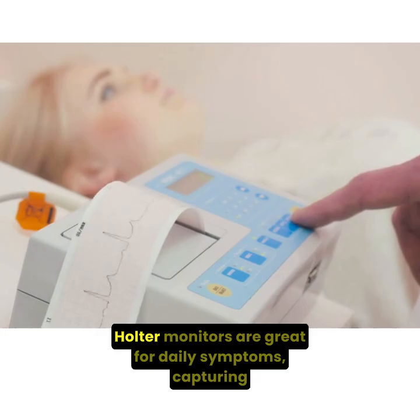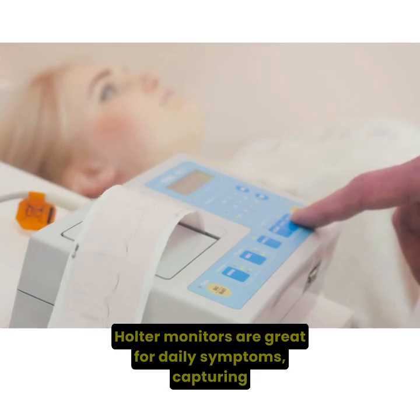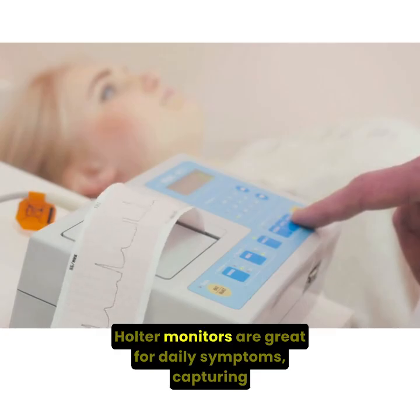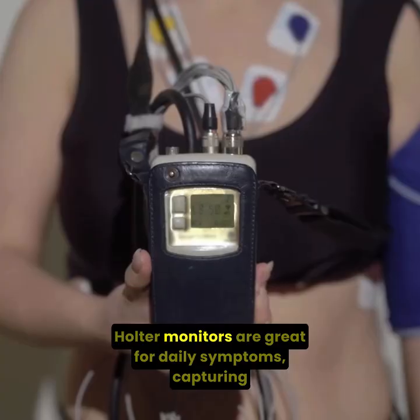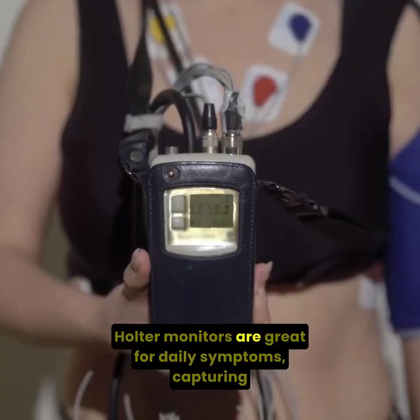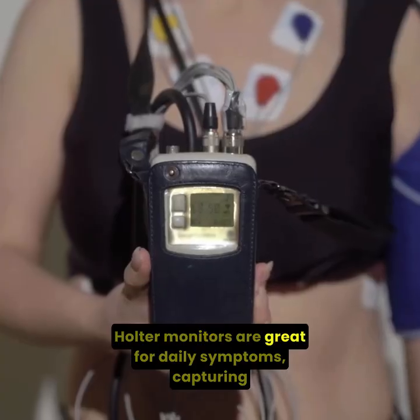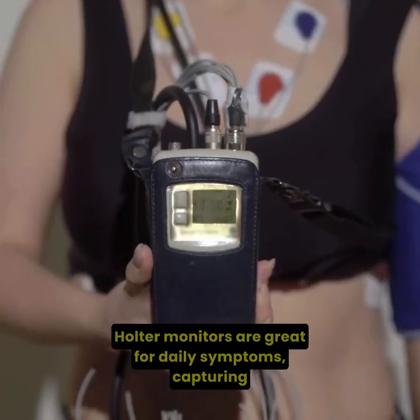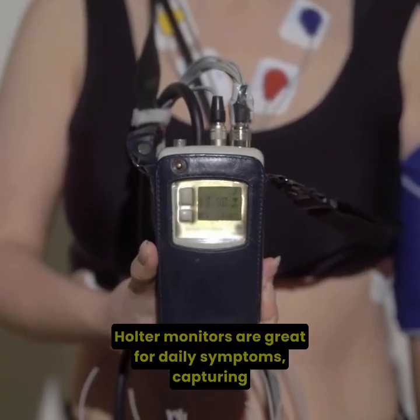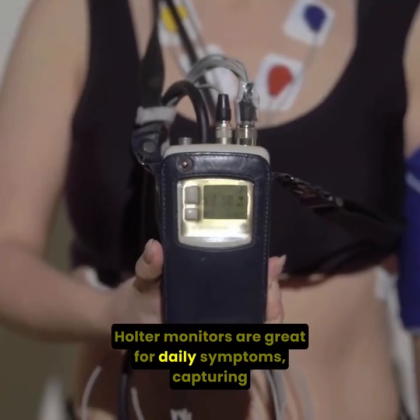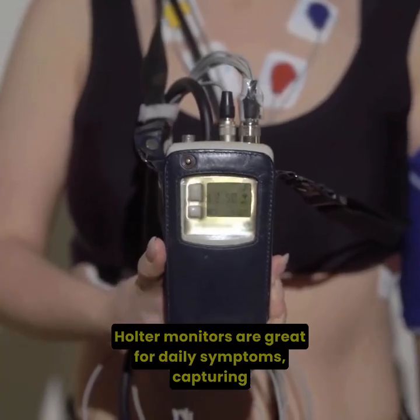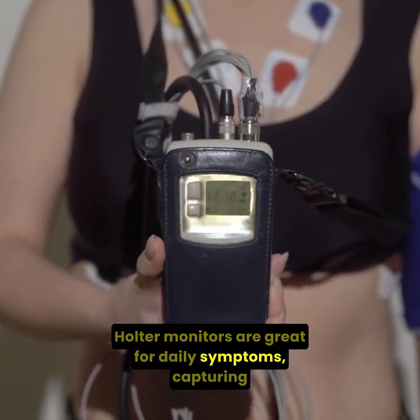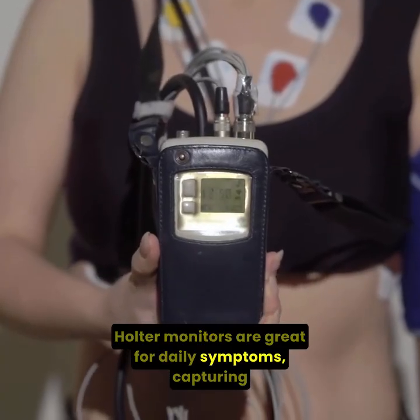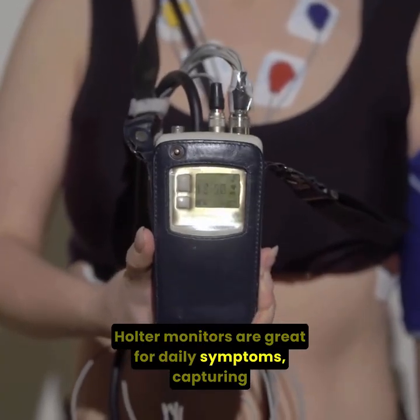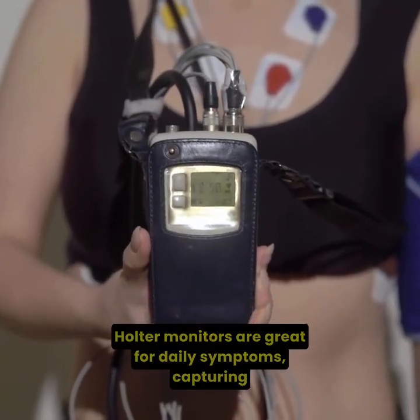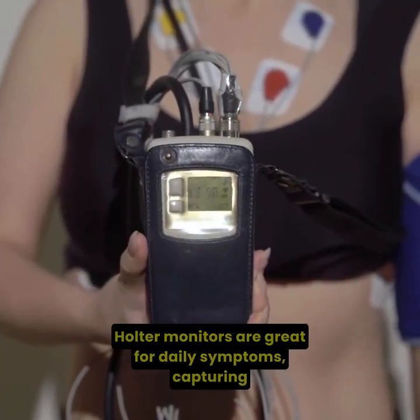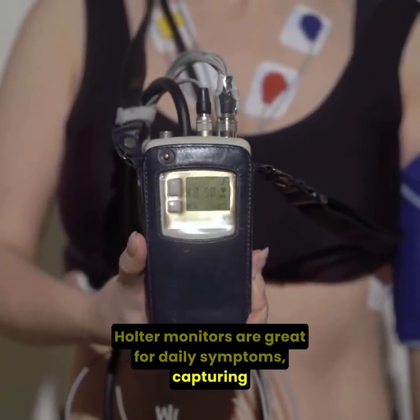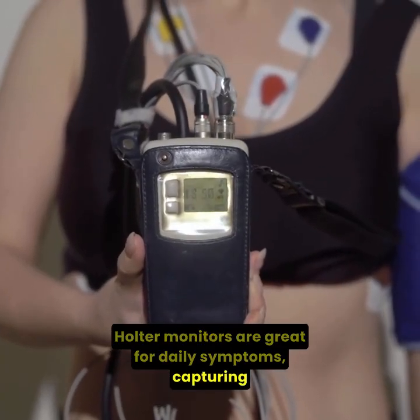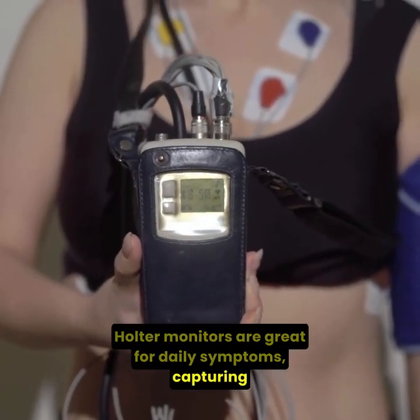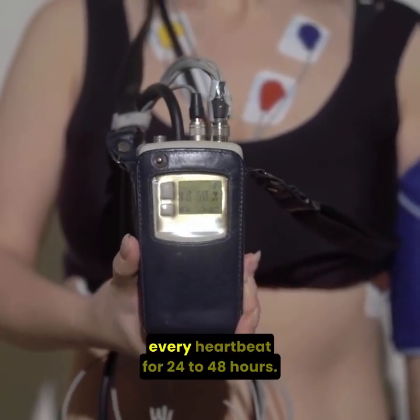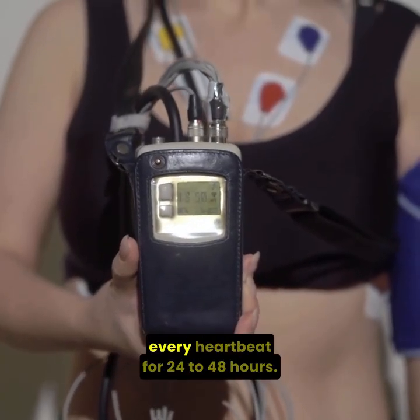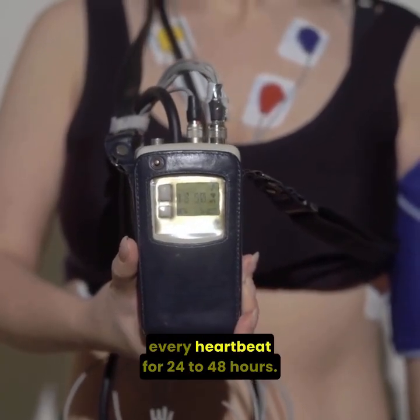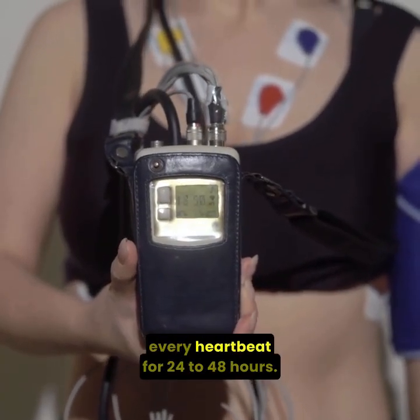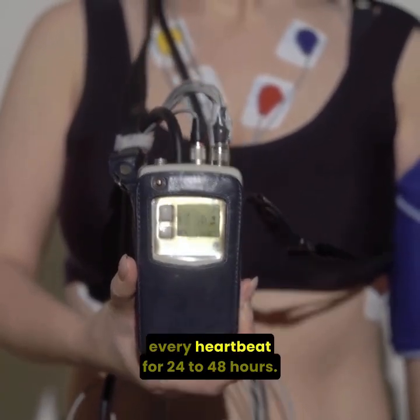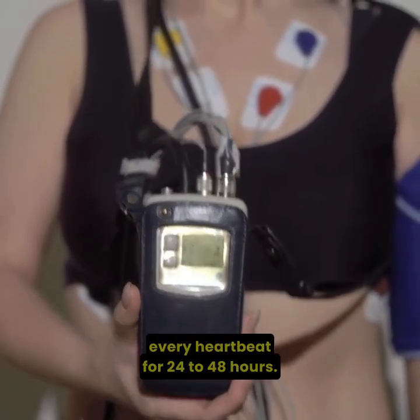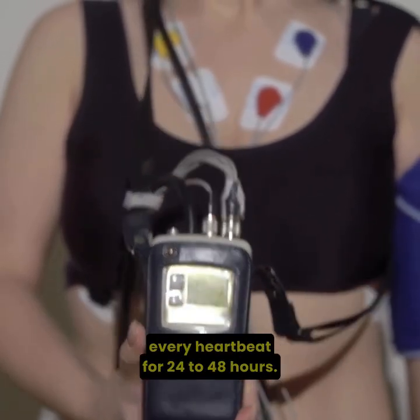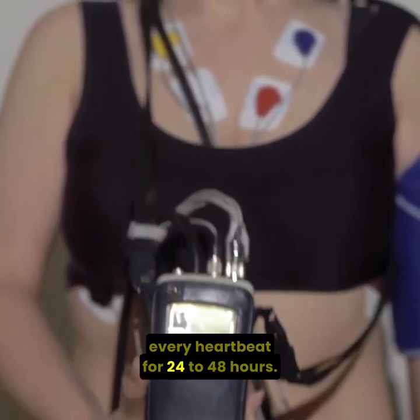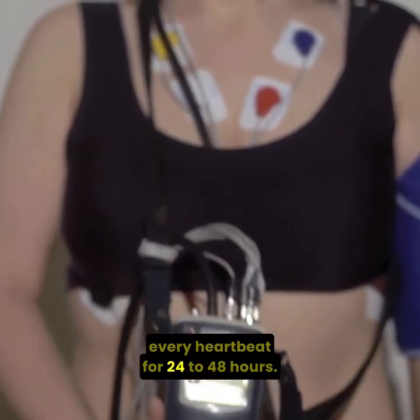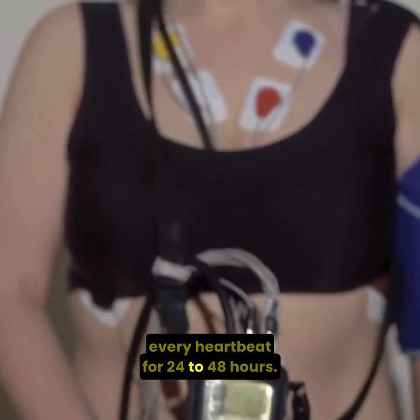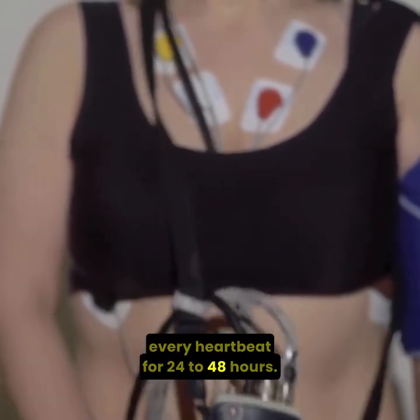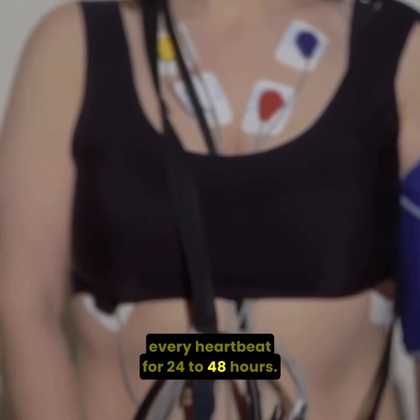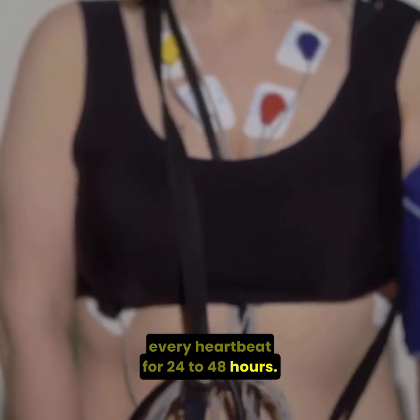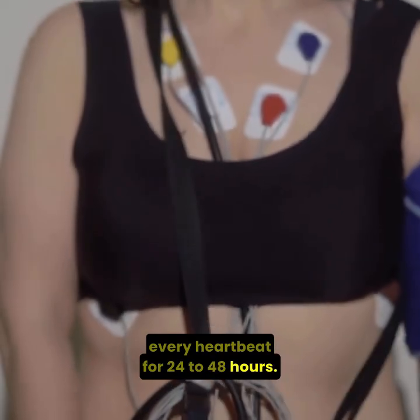Holter monitors are great for daily symptoms, capturing every heartbeat for 24 to 48 hours.